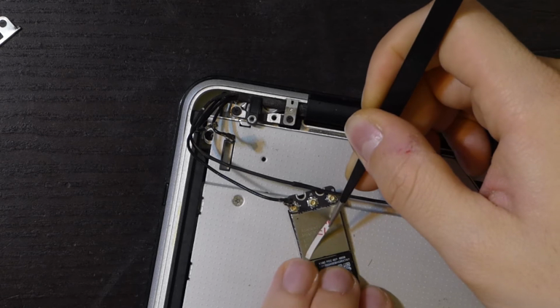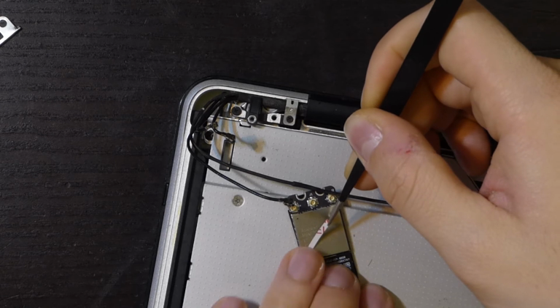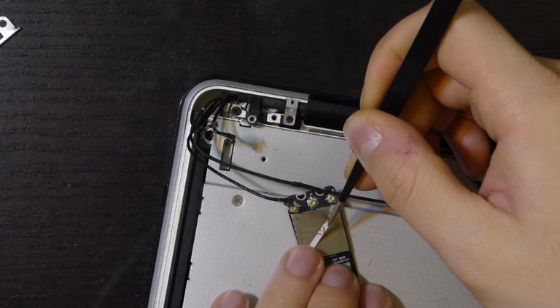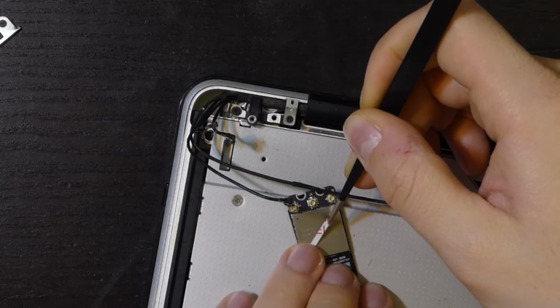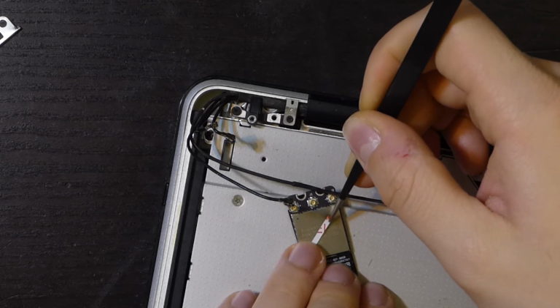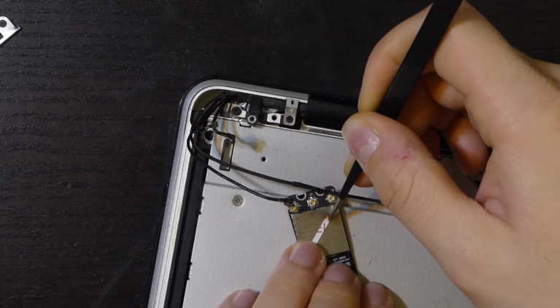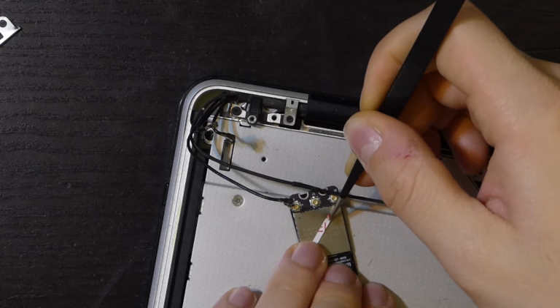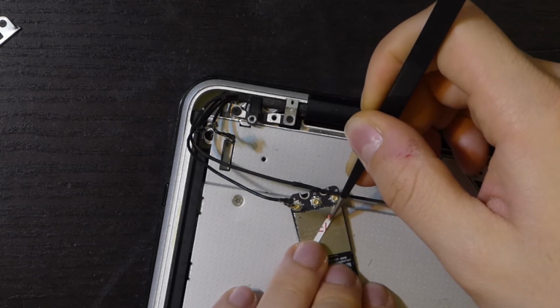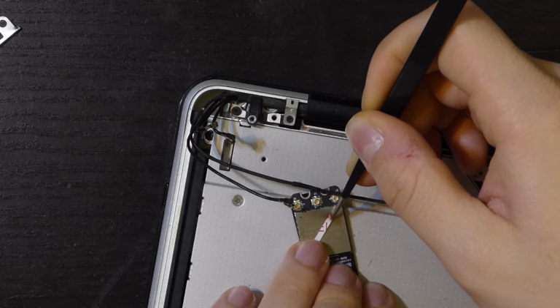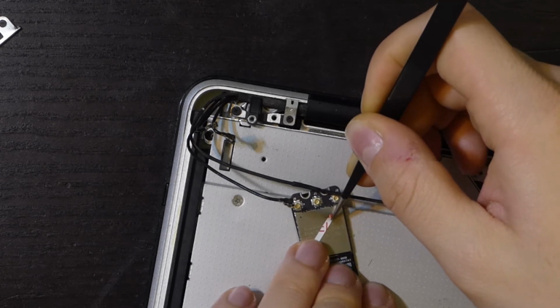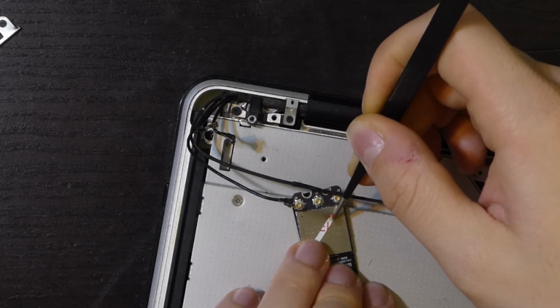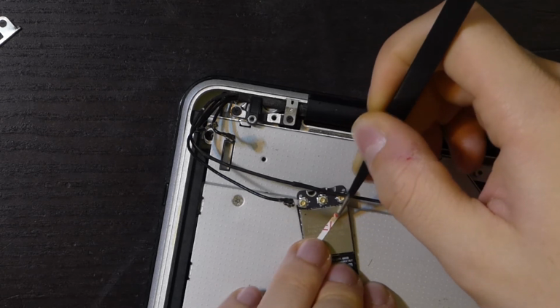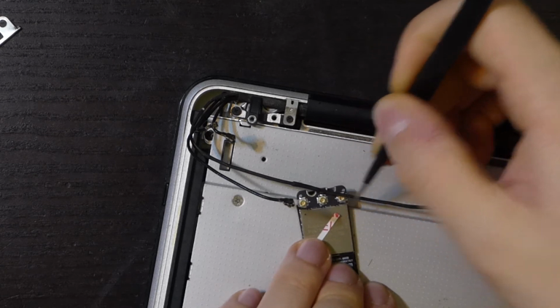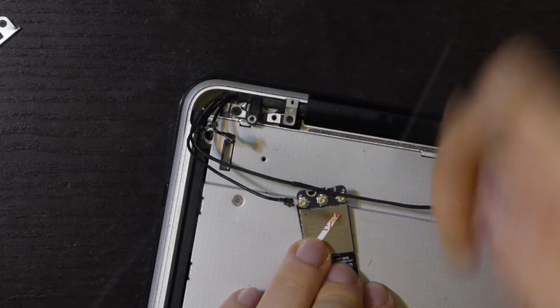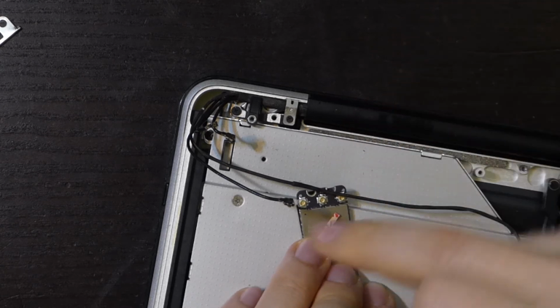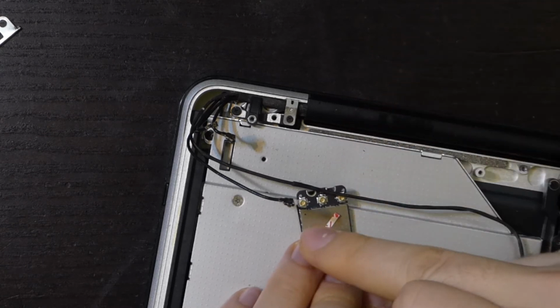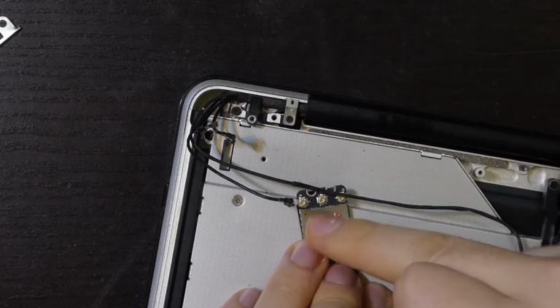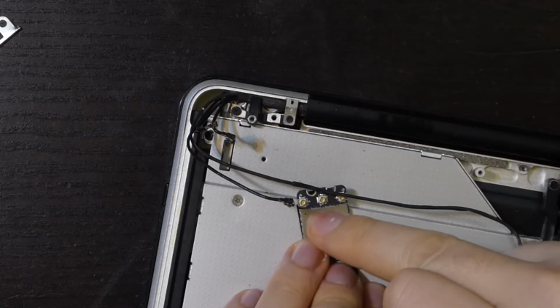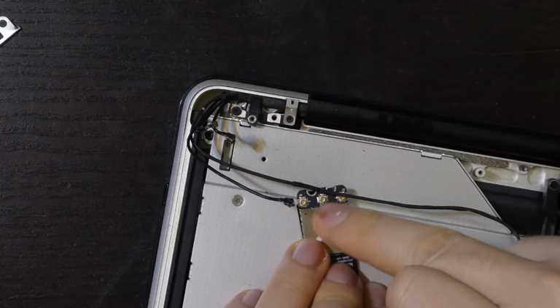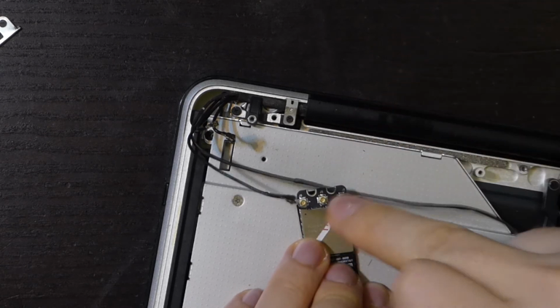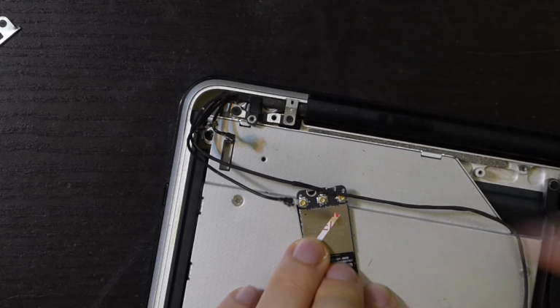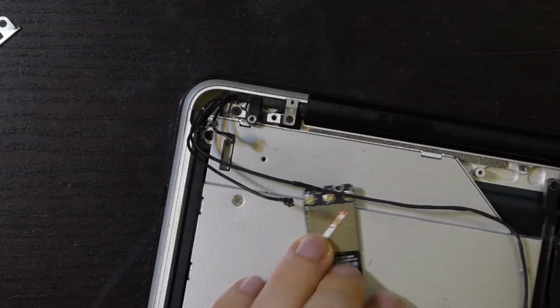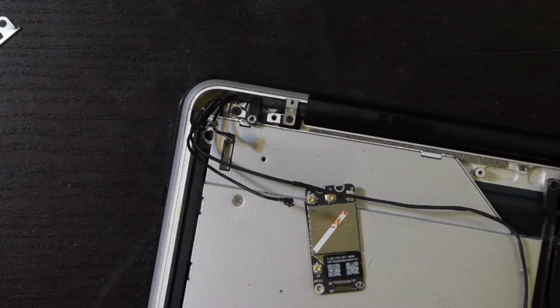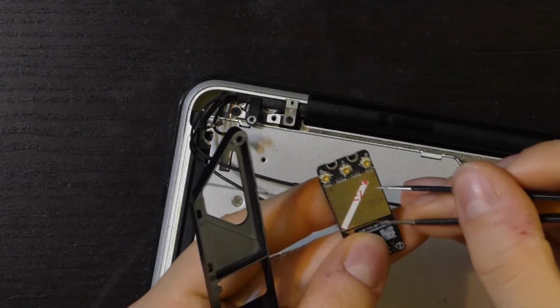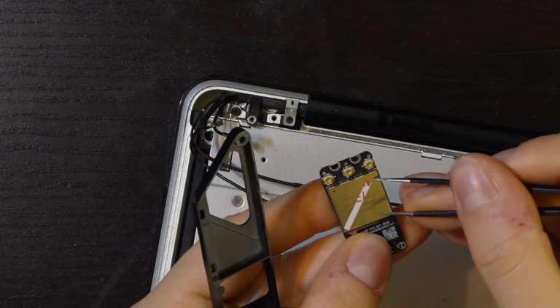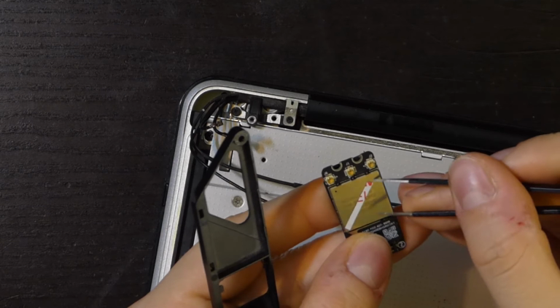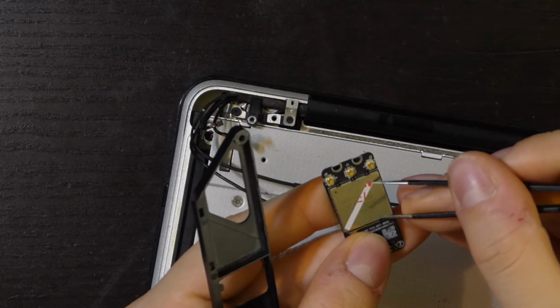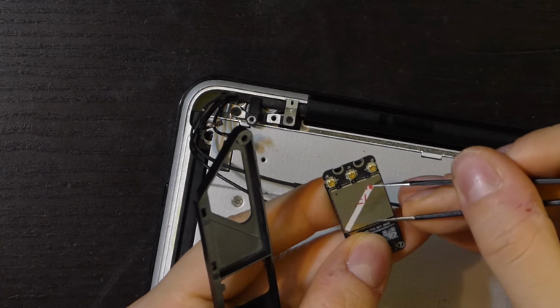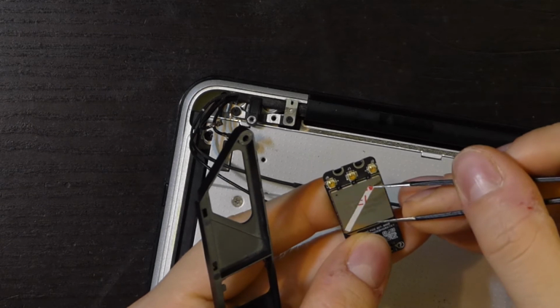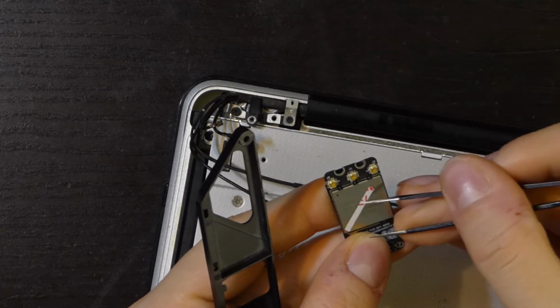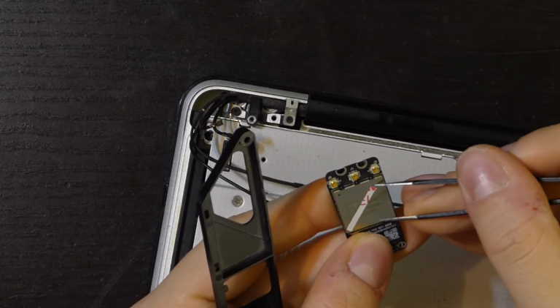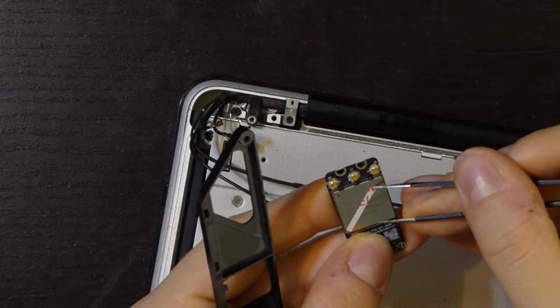Lastly, I had to use some double-sided tape to fix it to the holder, since the screw holes weren't in the same spot.